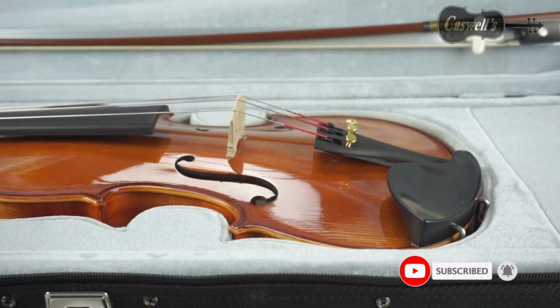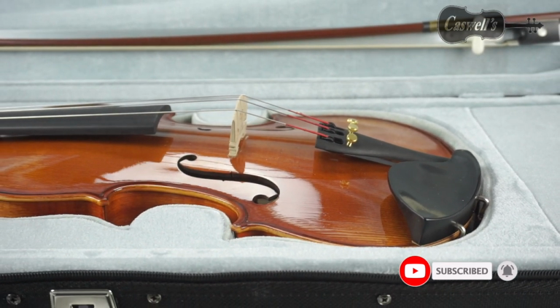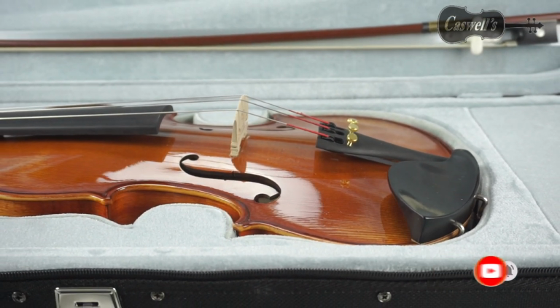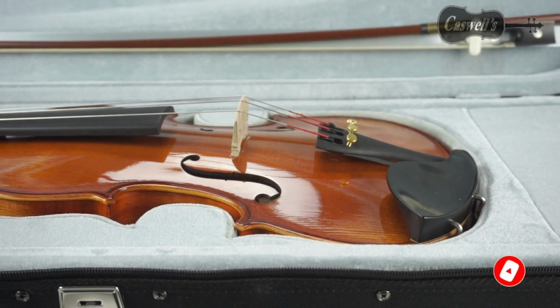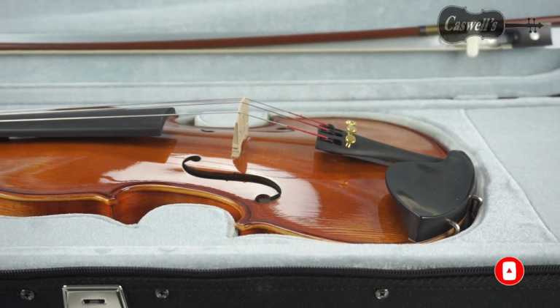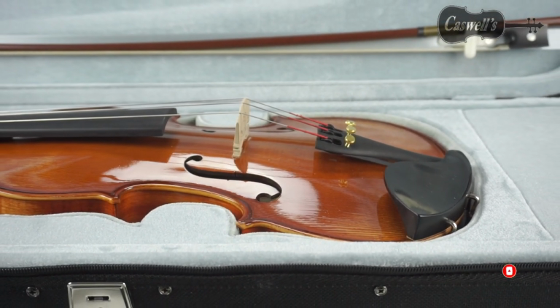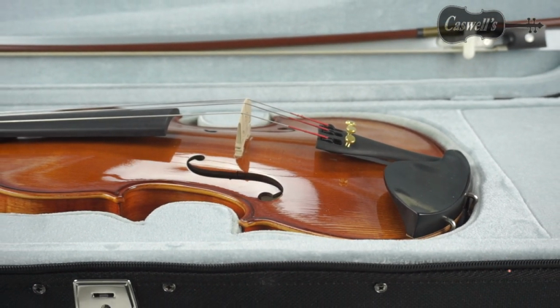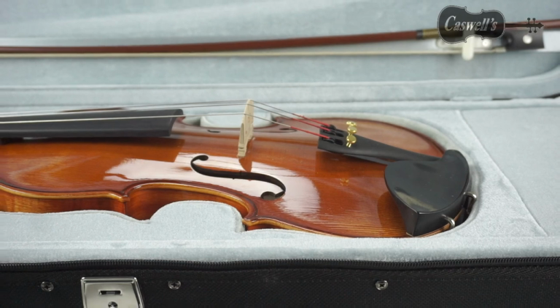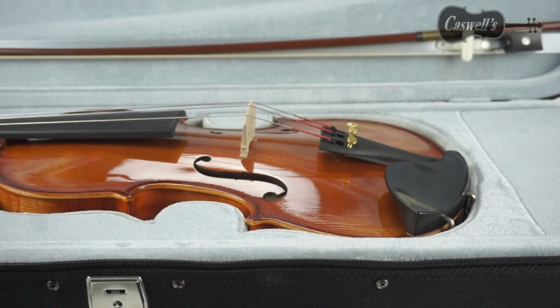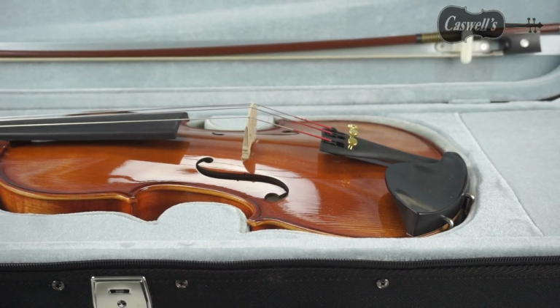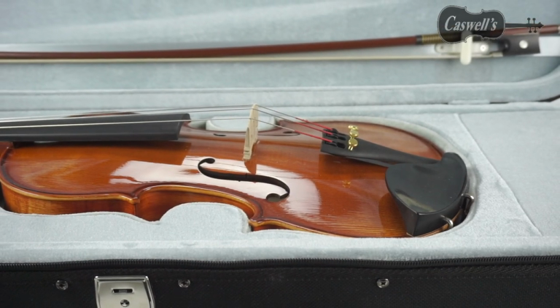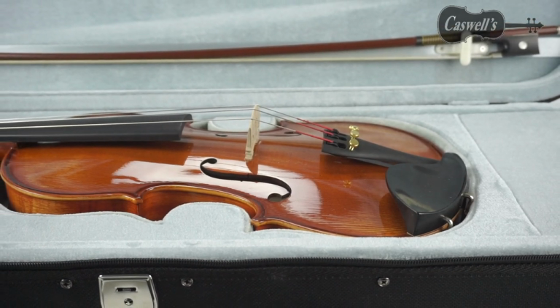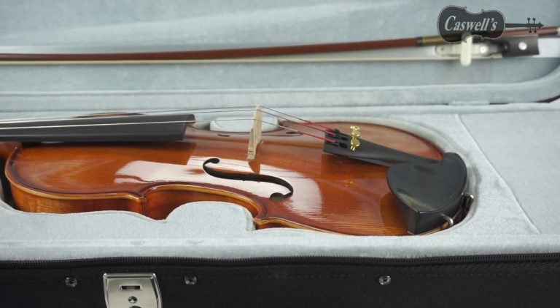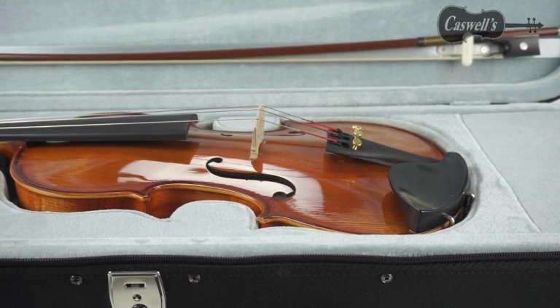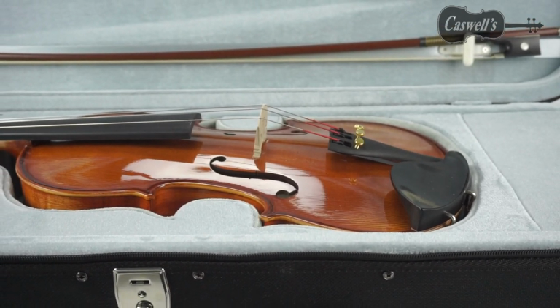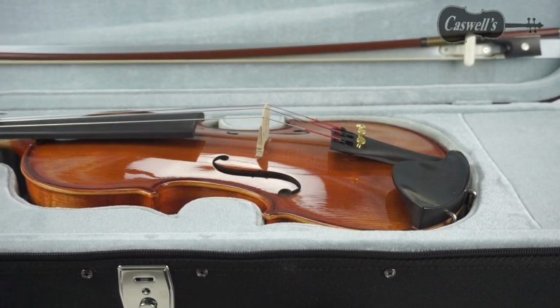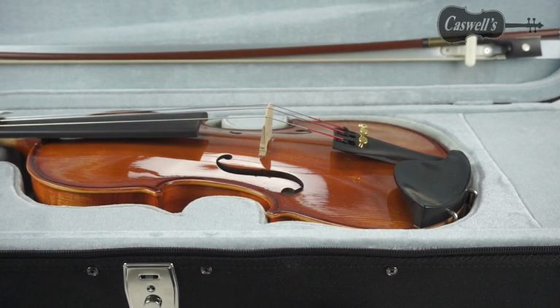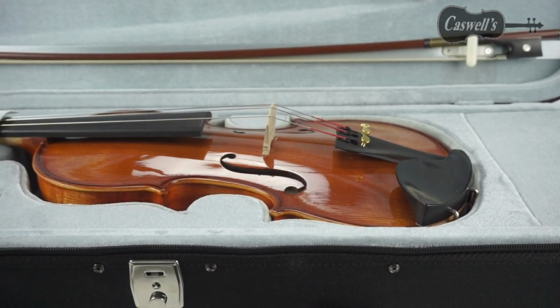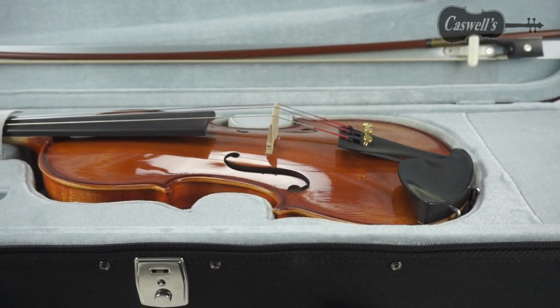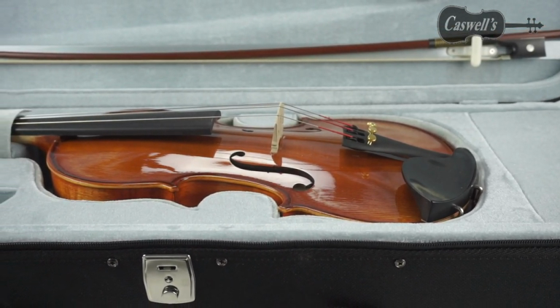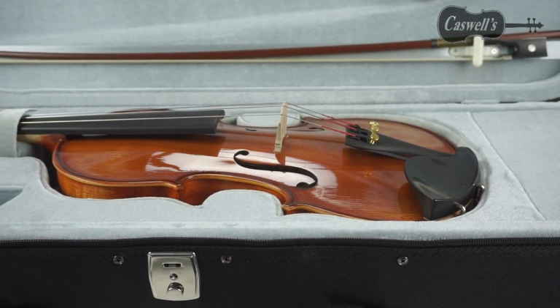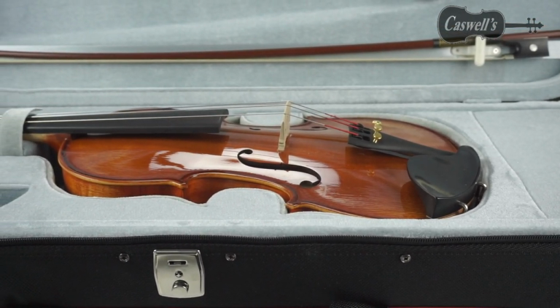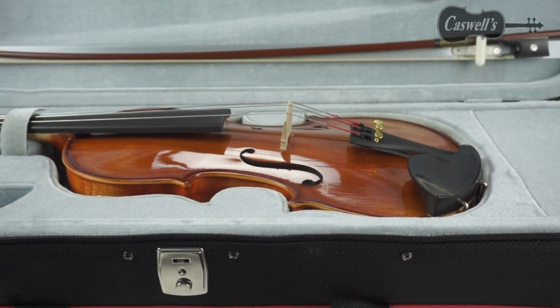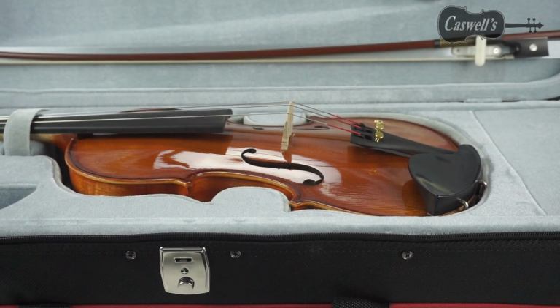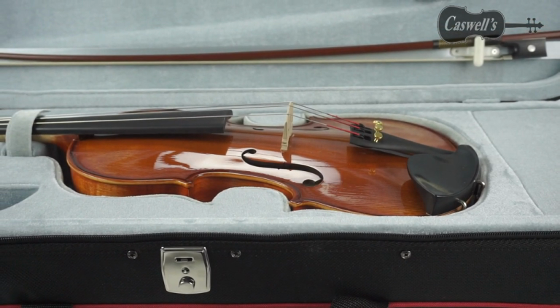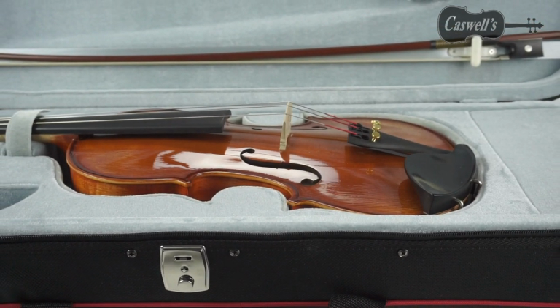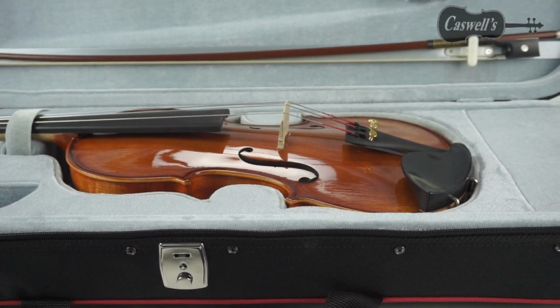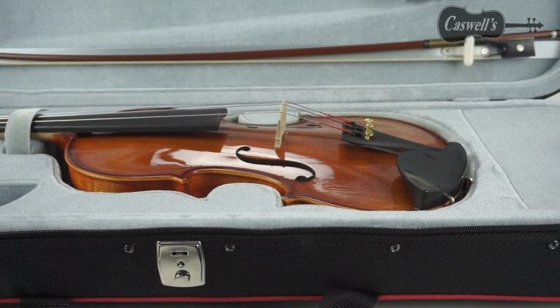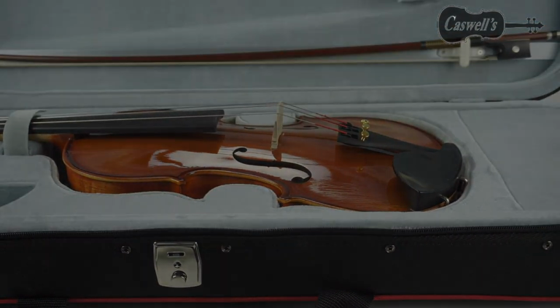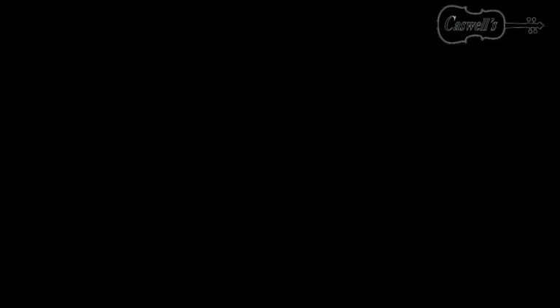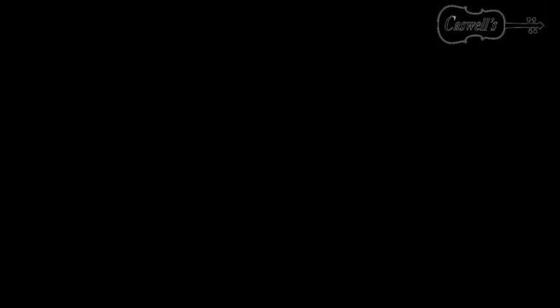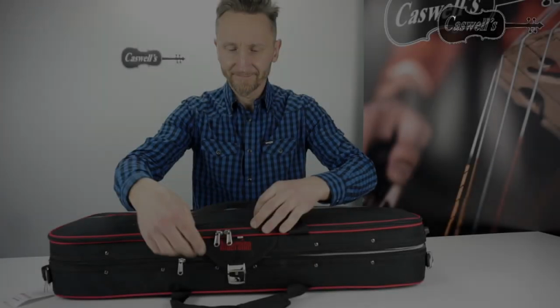The High Design Piacenza violin outfit is an excellent choice for the student looking to move up from their first violin to the next level.